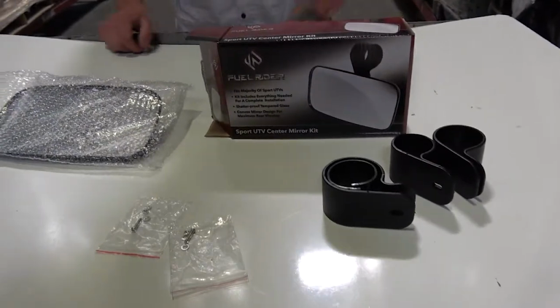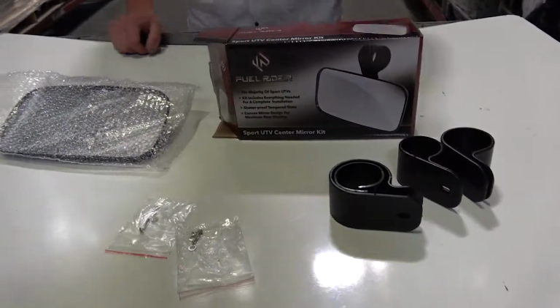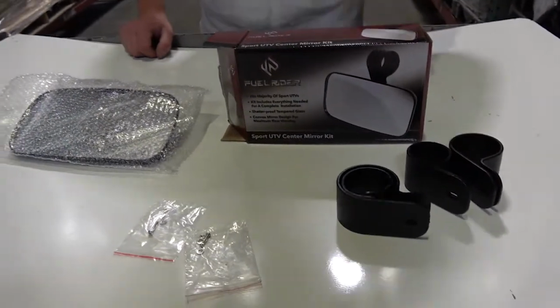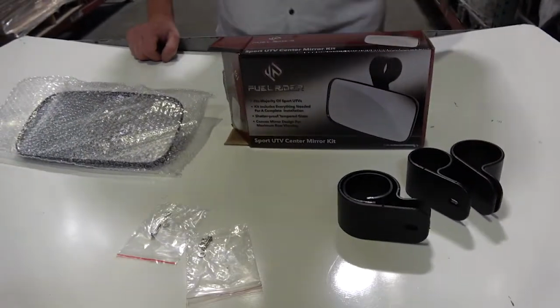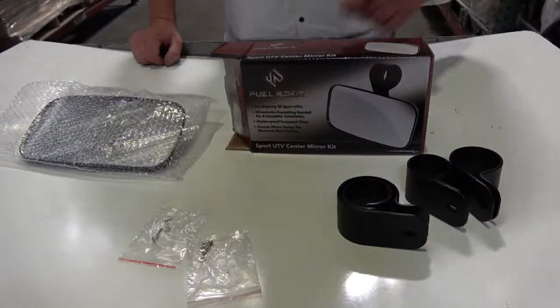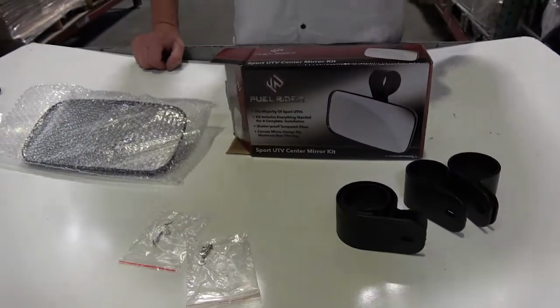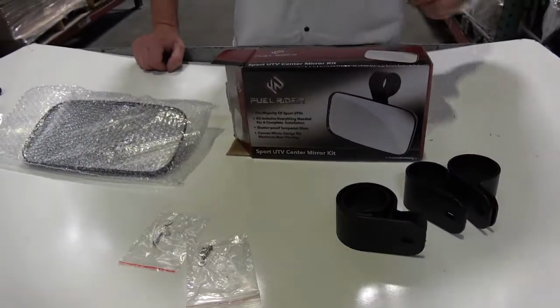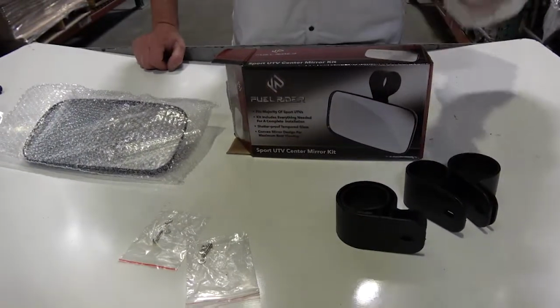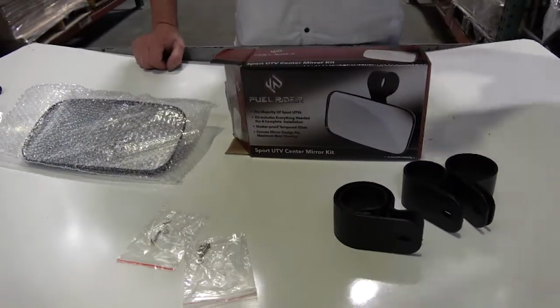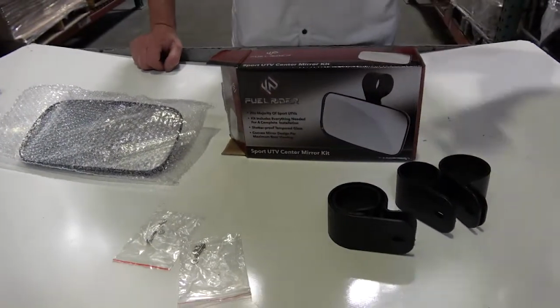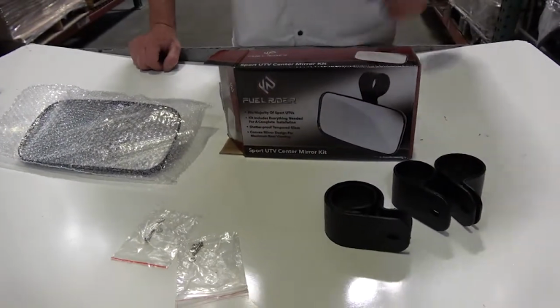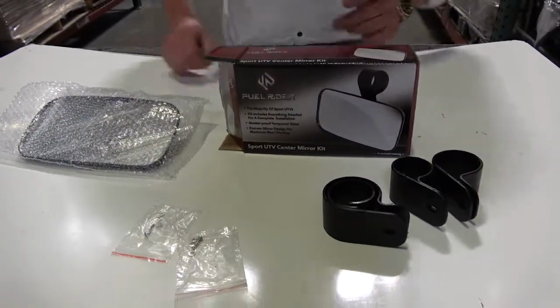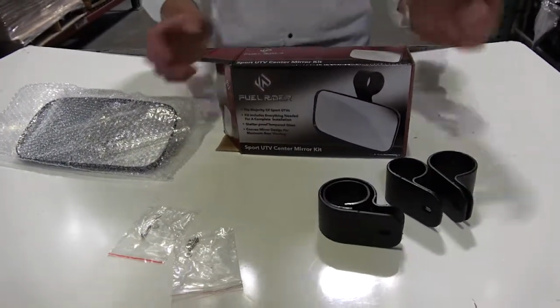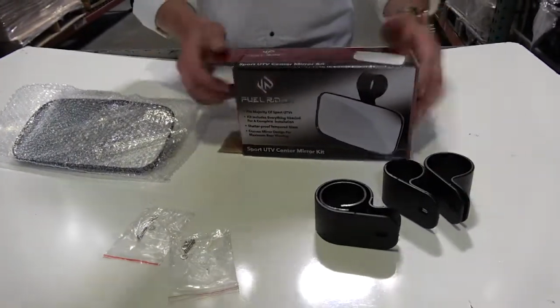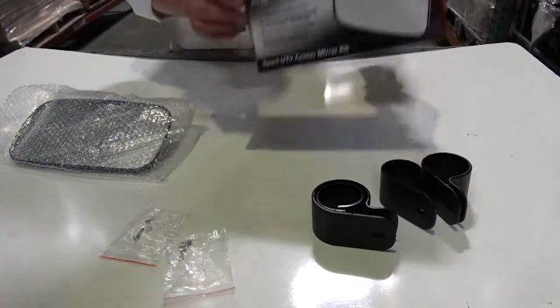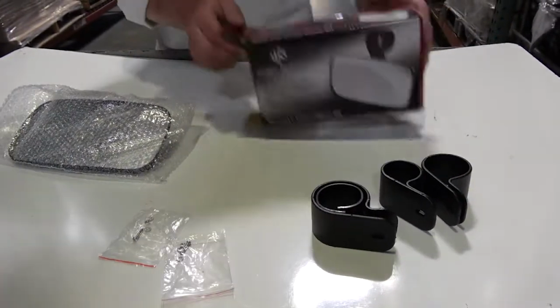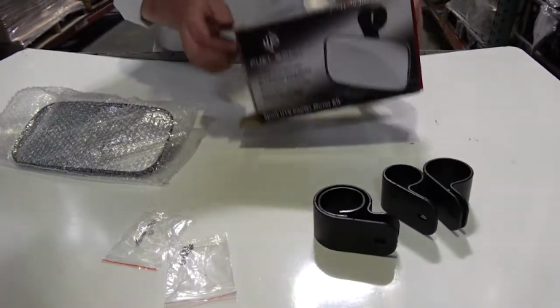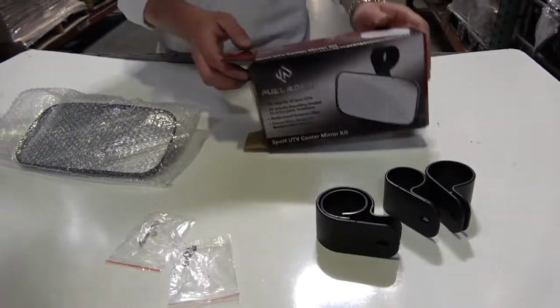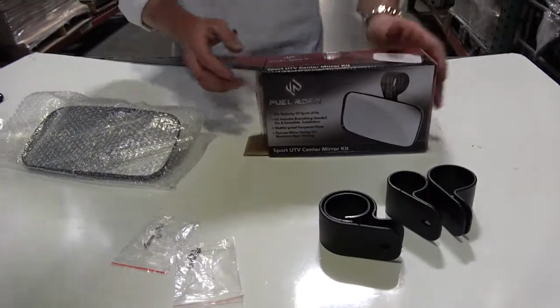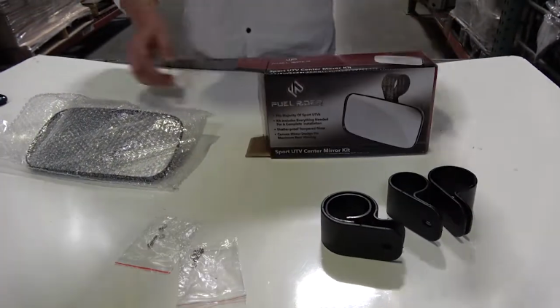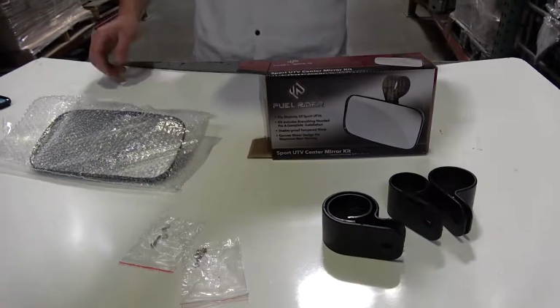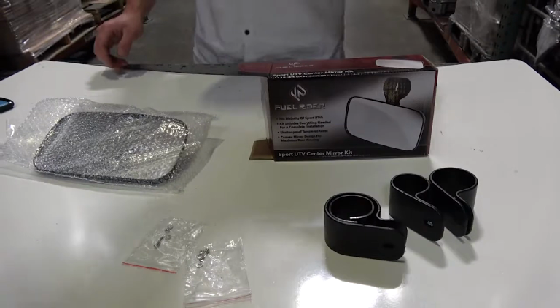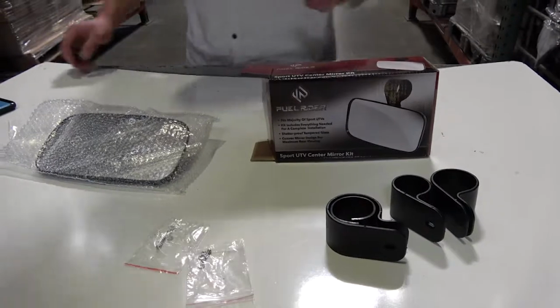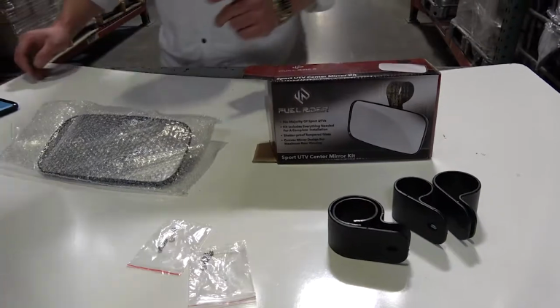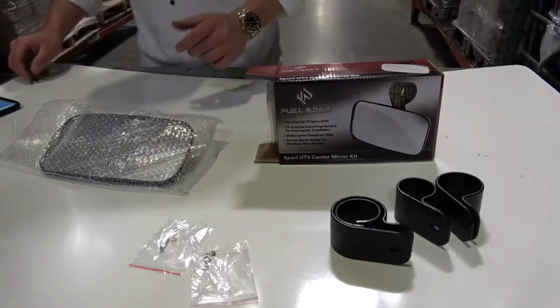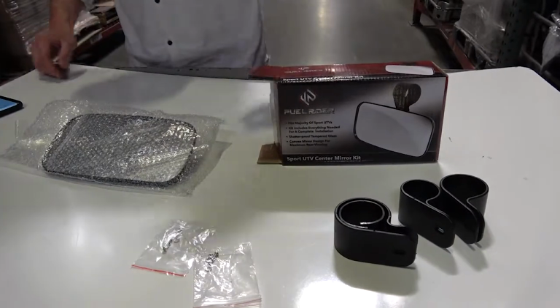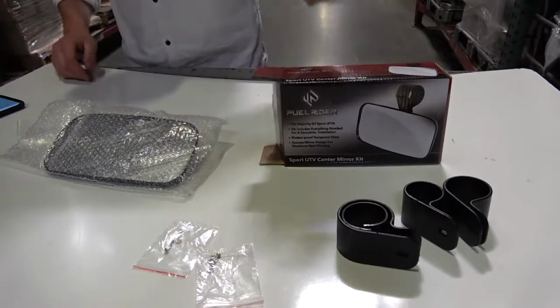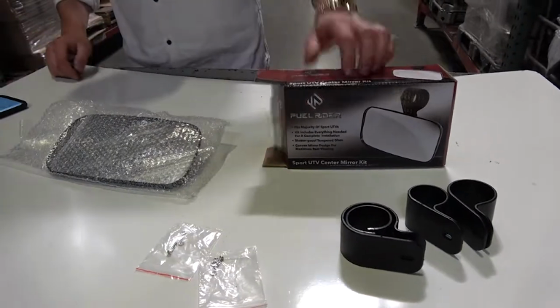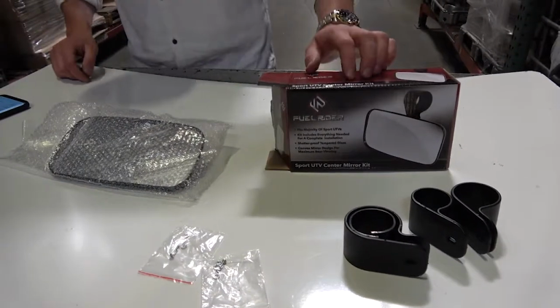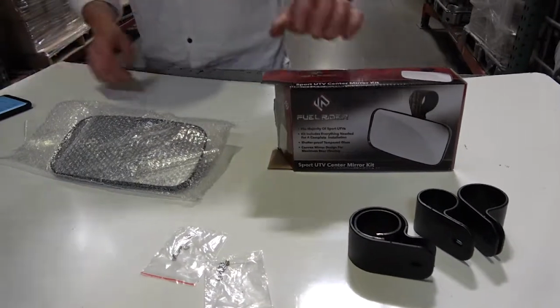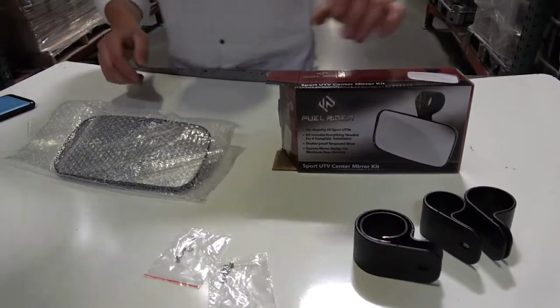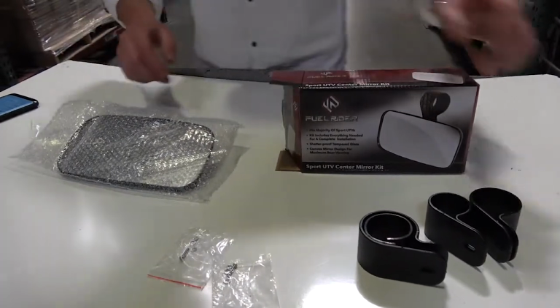This center mirror can actually be used for side mirrors as well. It actually comes with only one mirror.